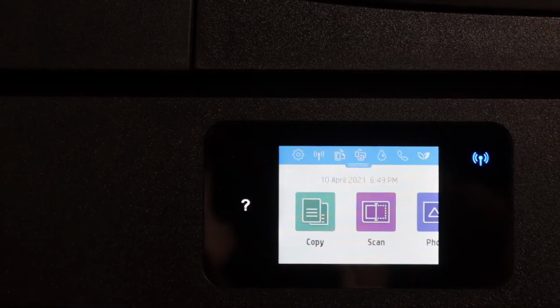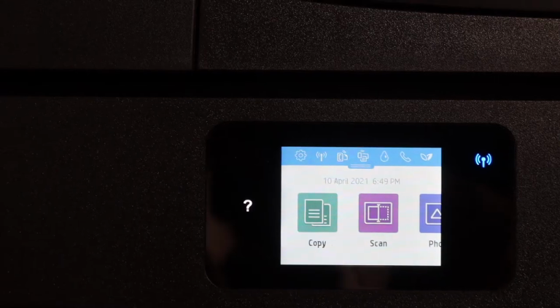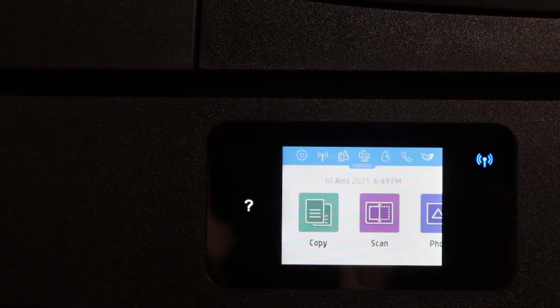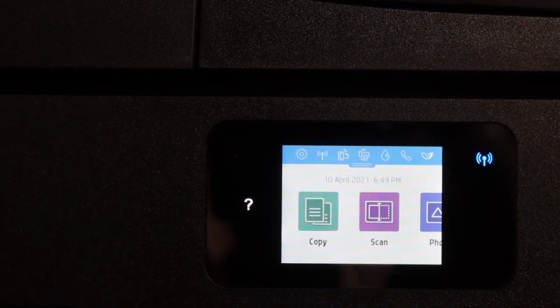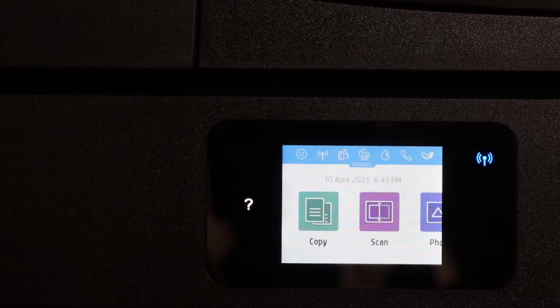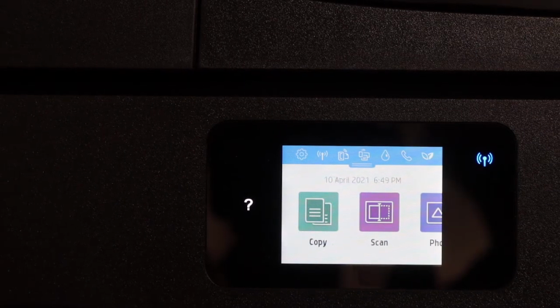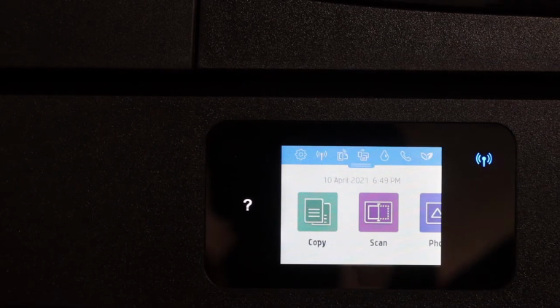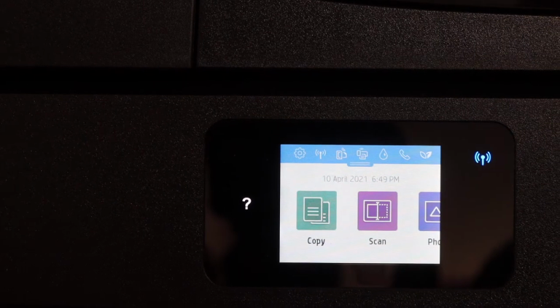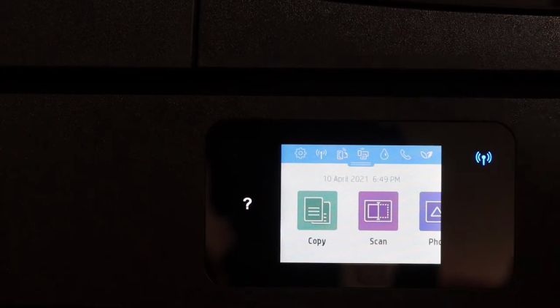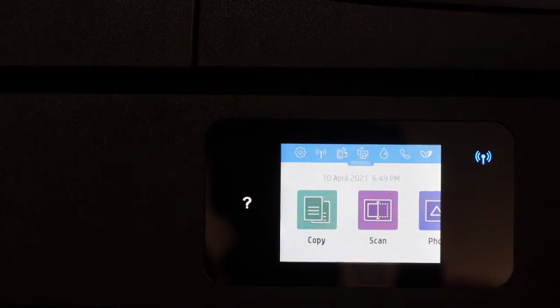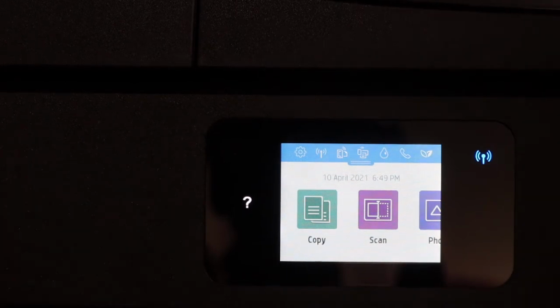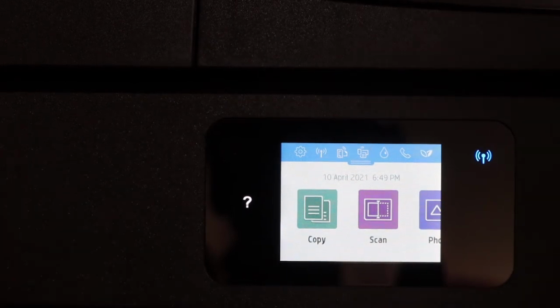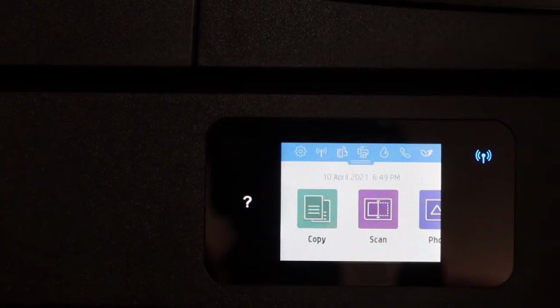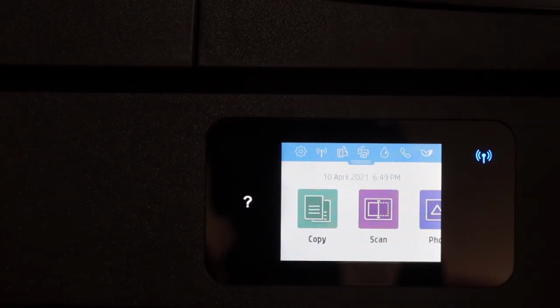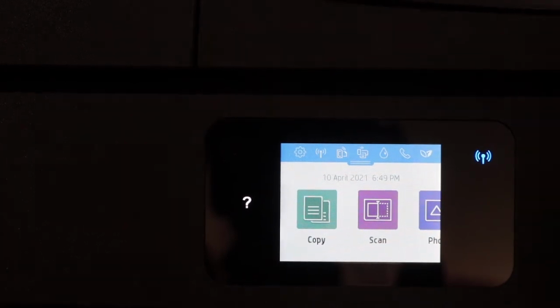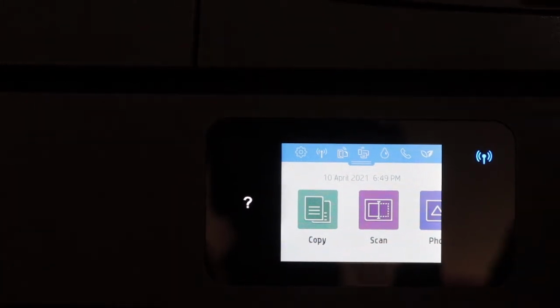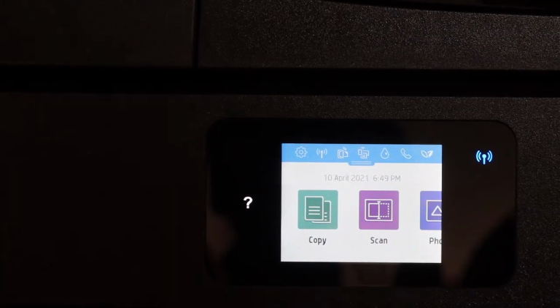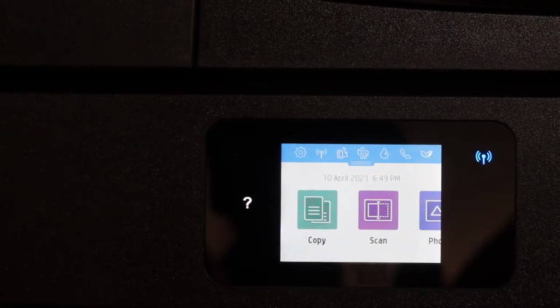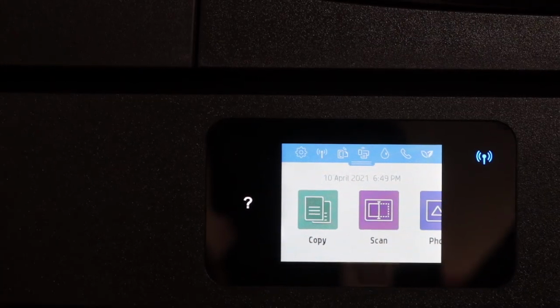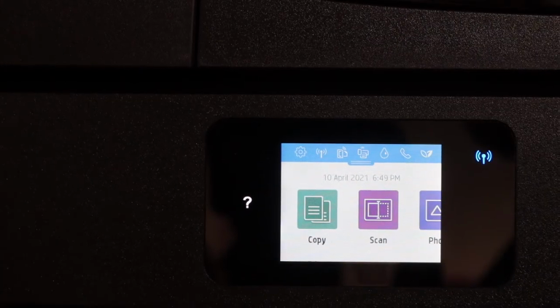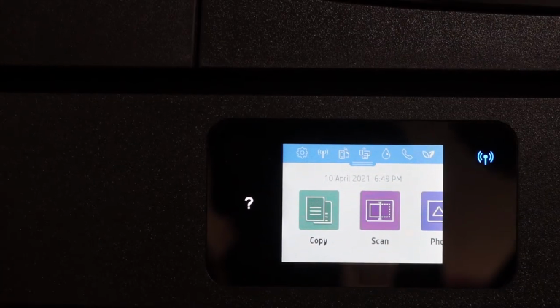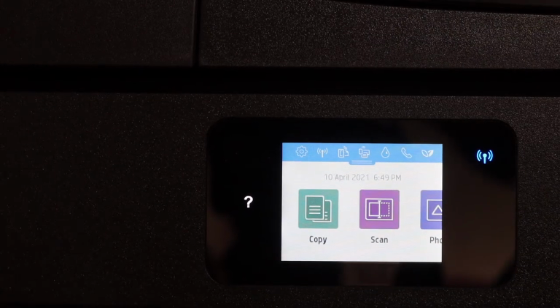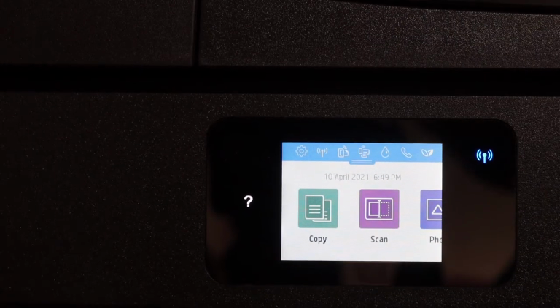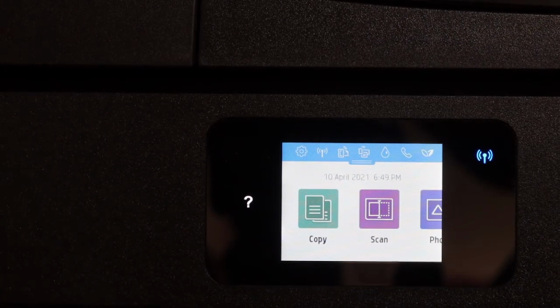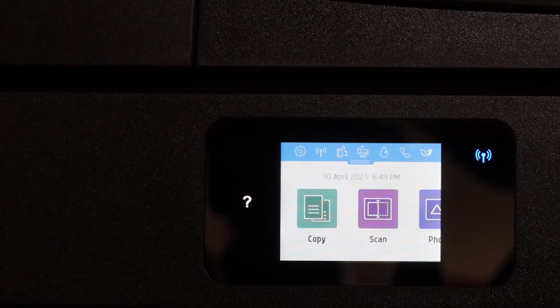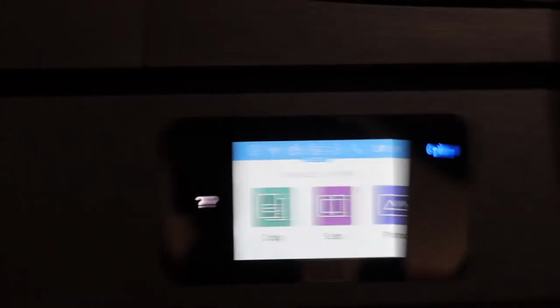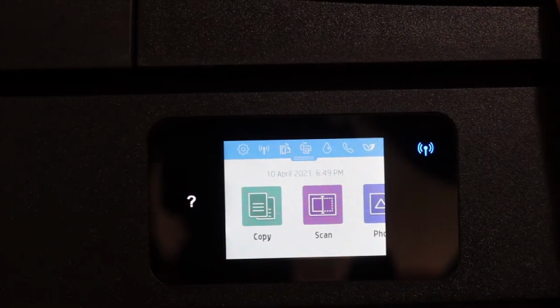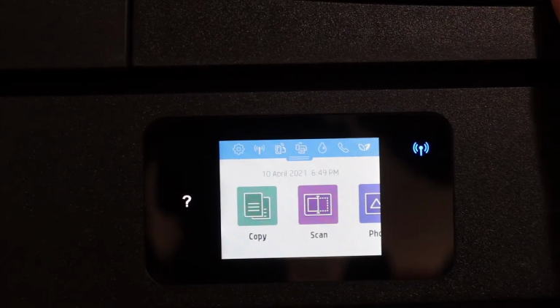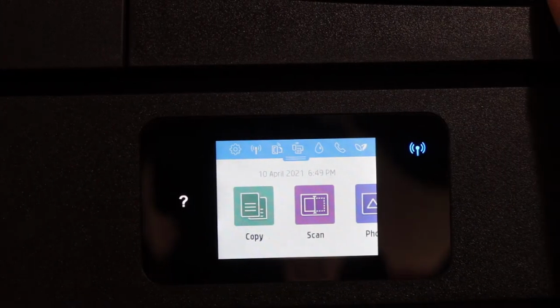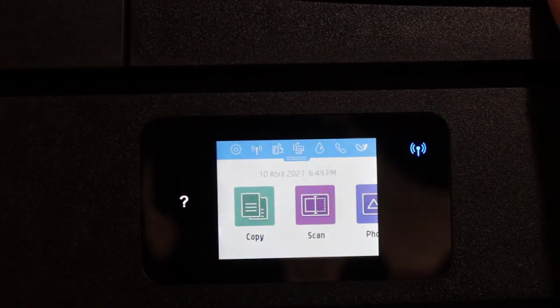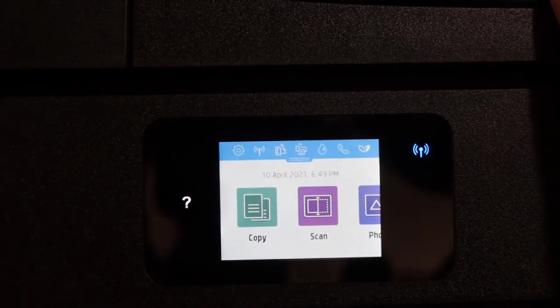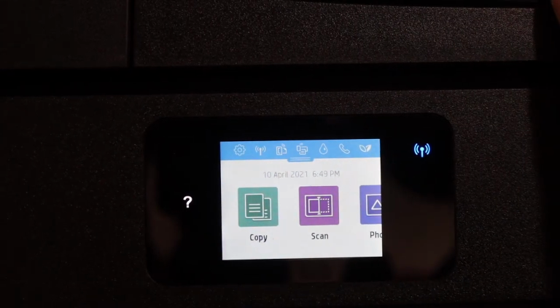This video is regarding the HP NY7858 printer. I'm going to show you how to find the password of this printer.